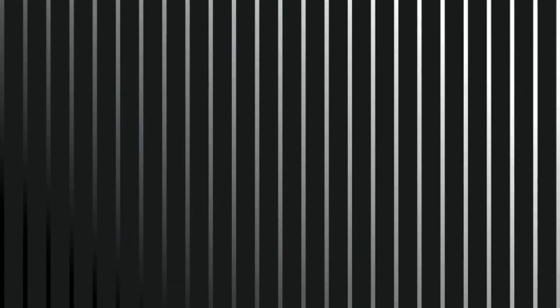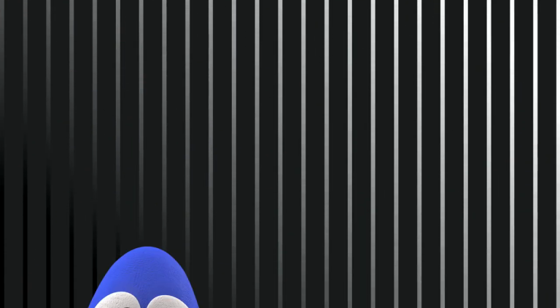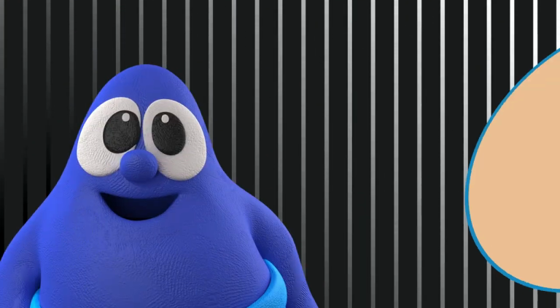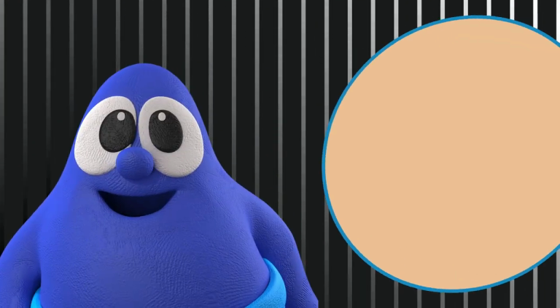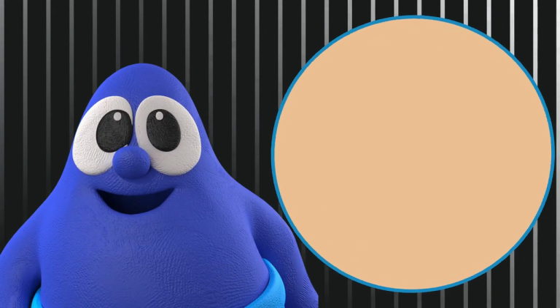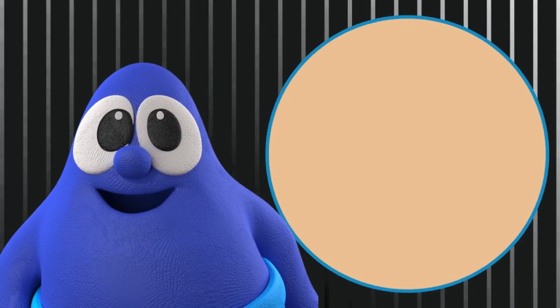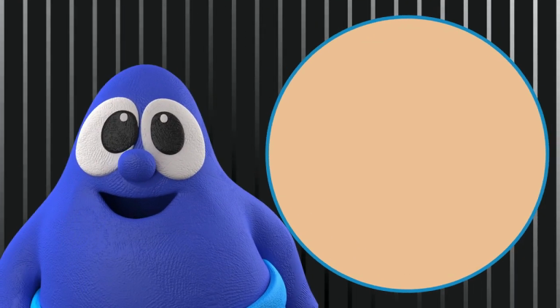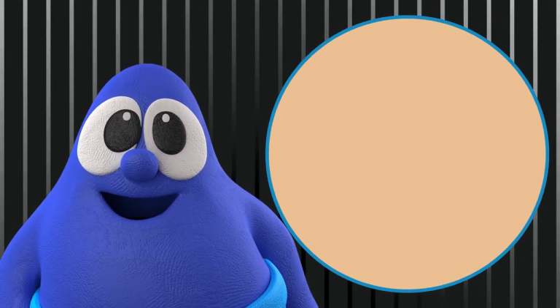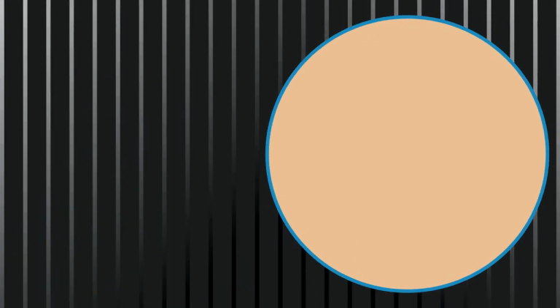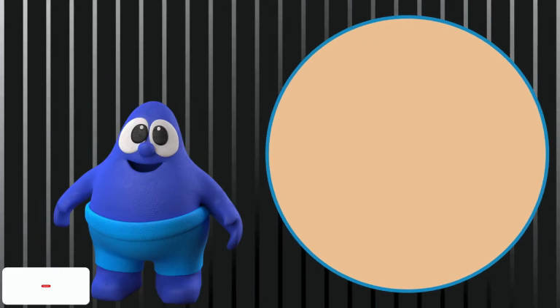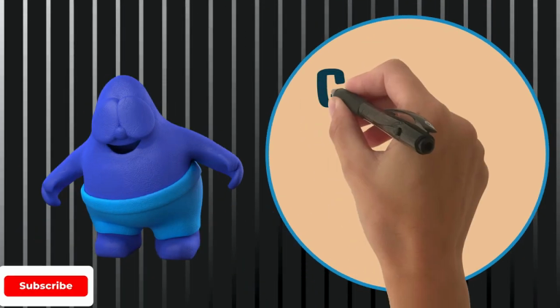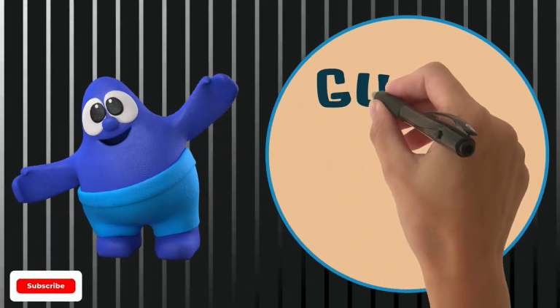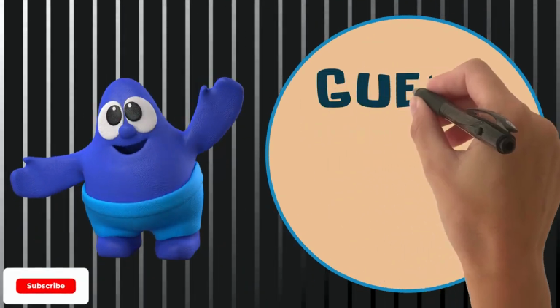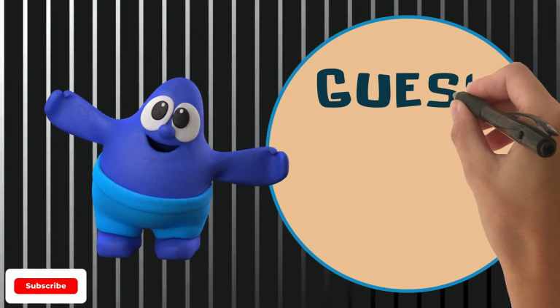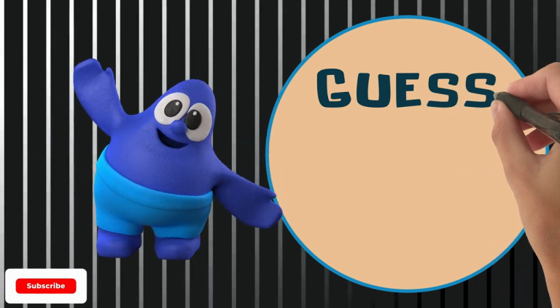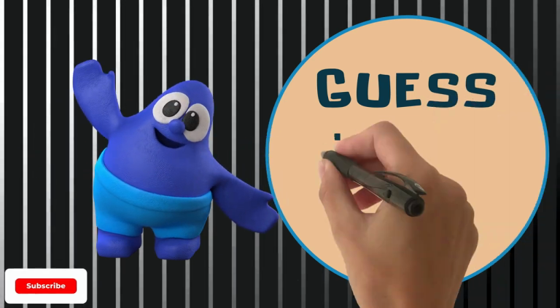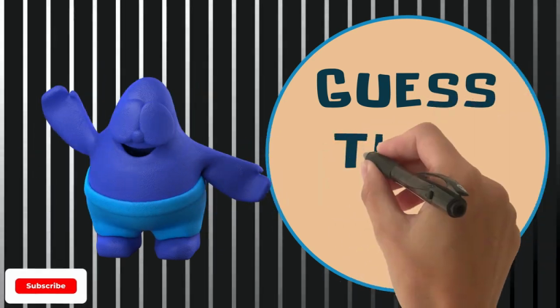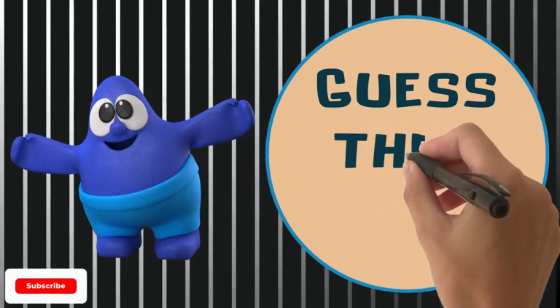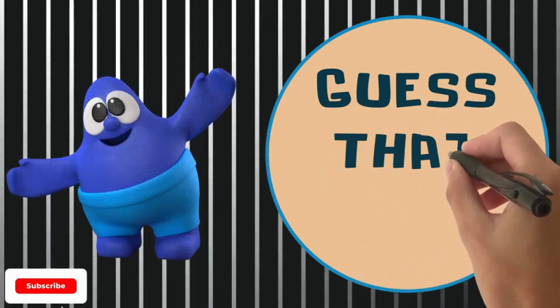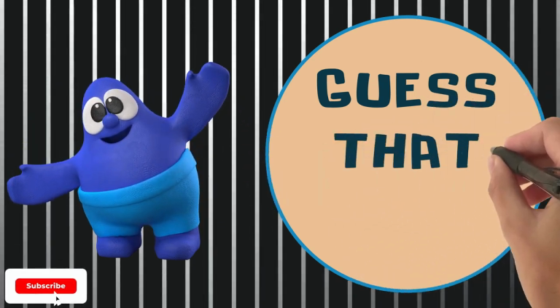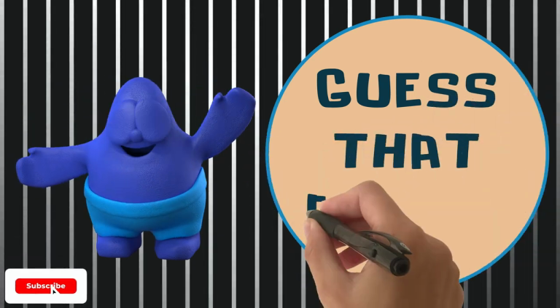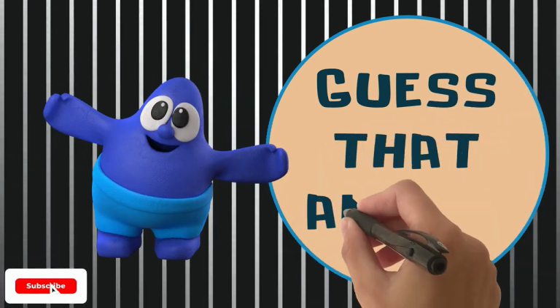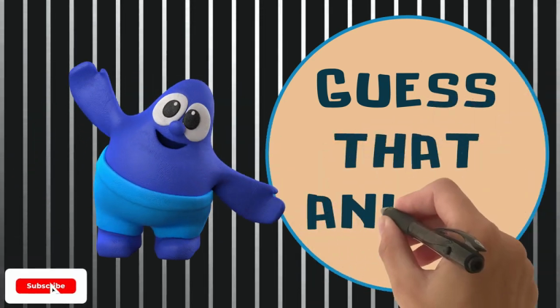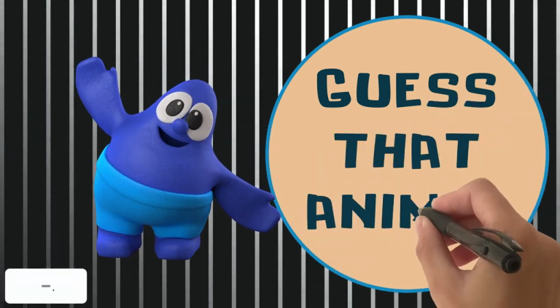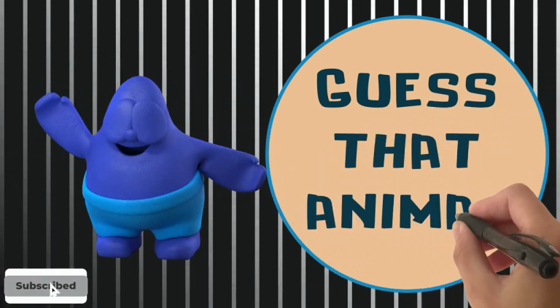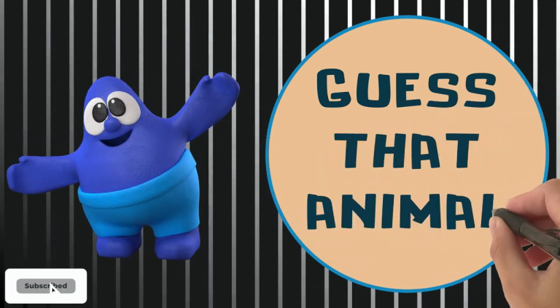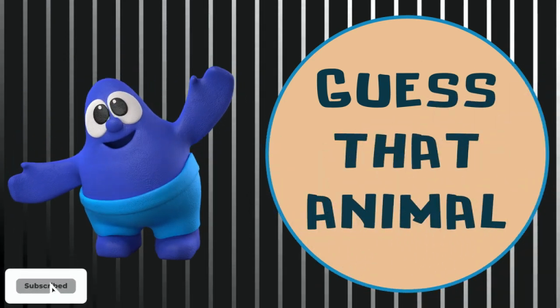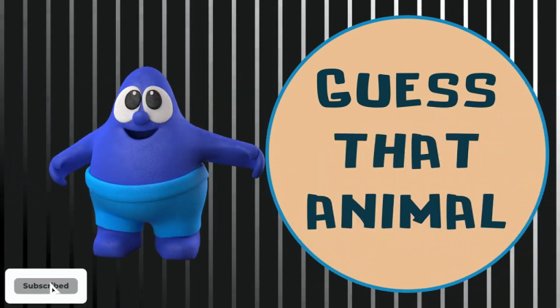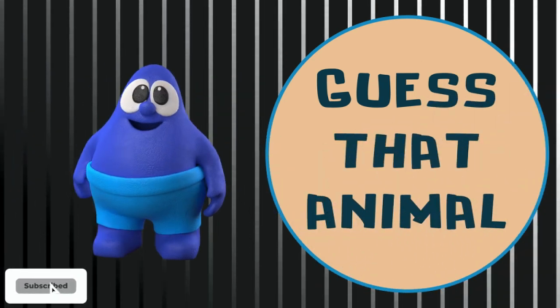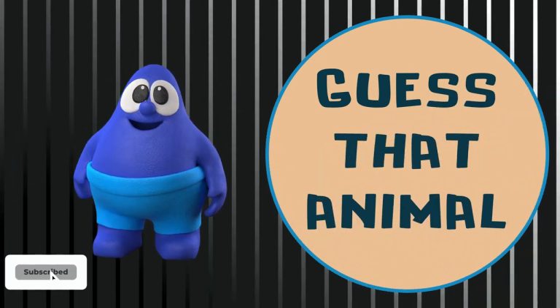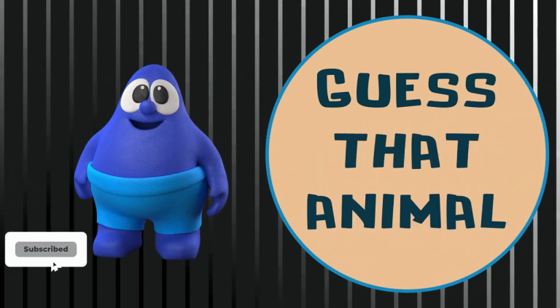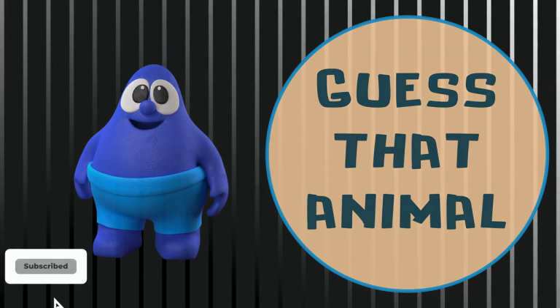You know what time it is? It's time to guess that animal! I hope you are excited! Let's start!